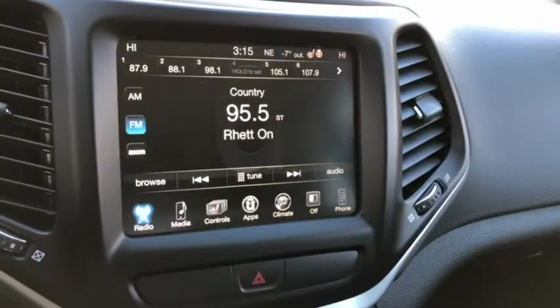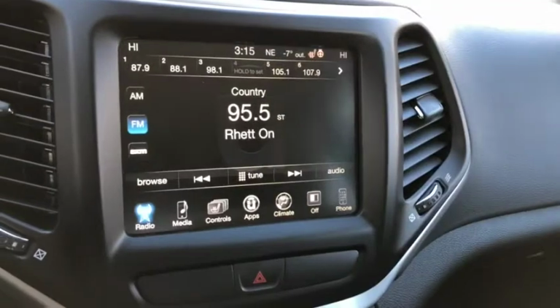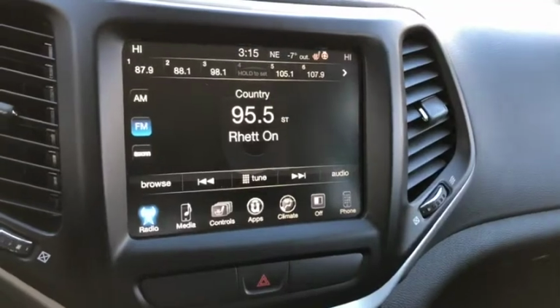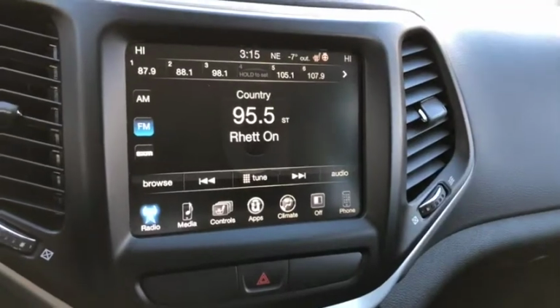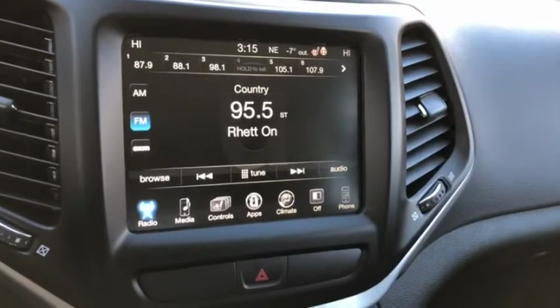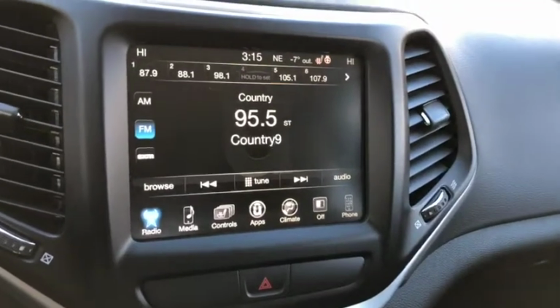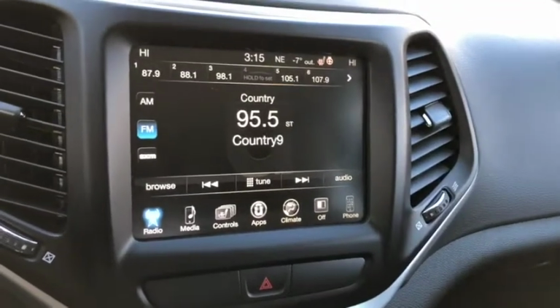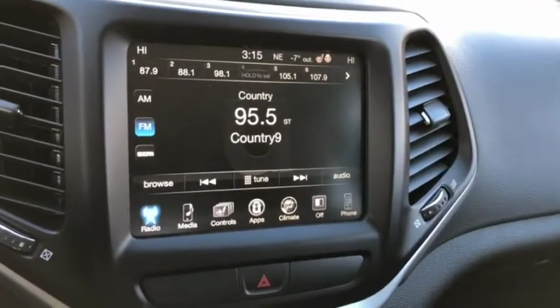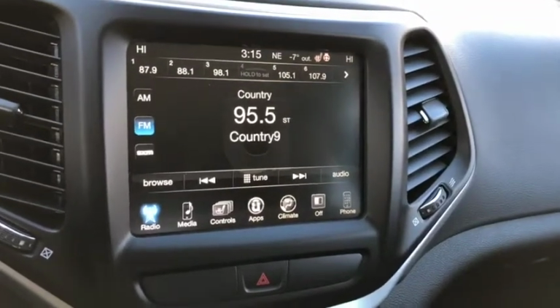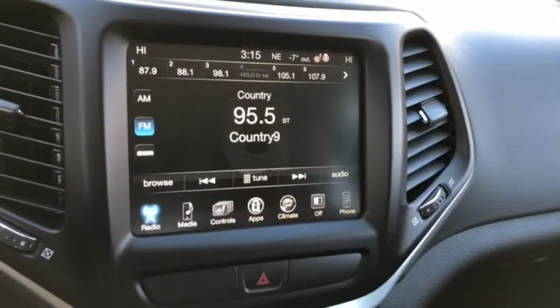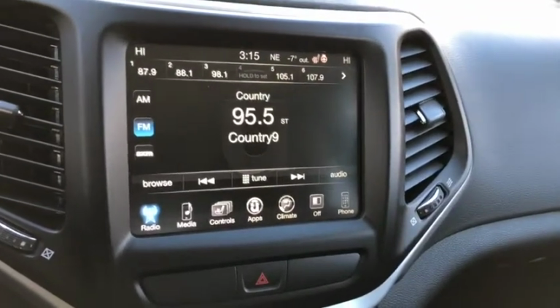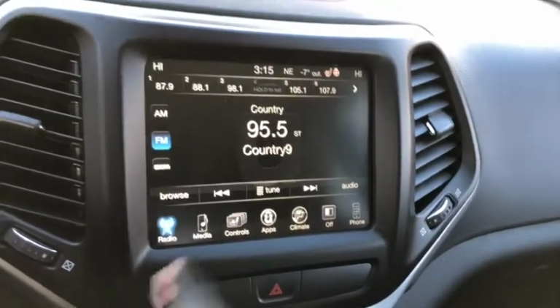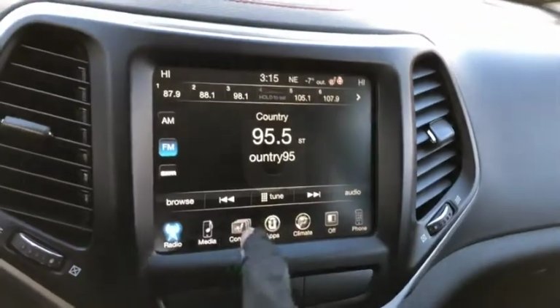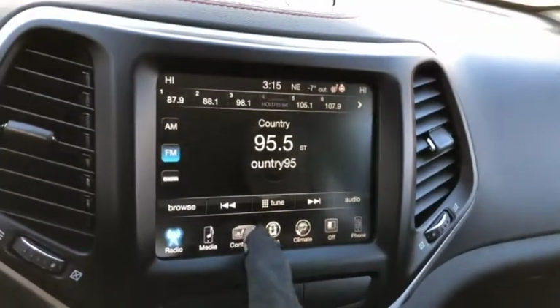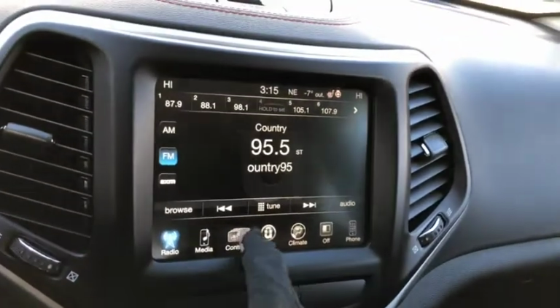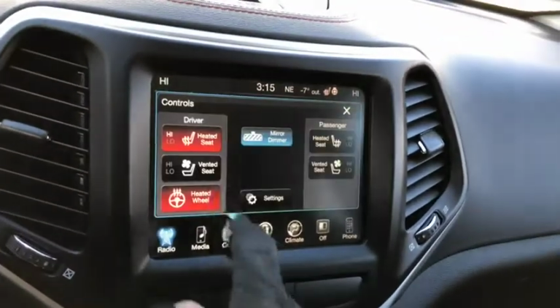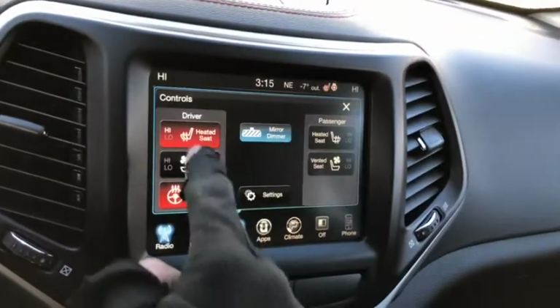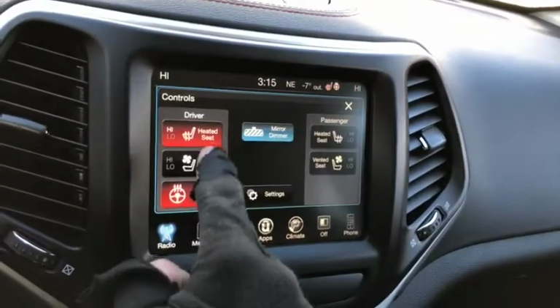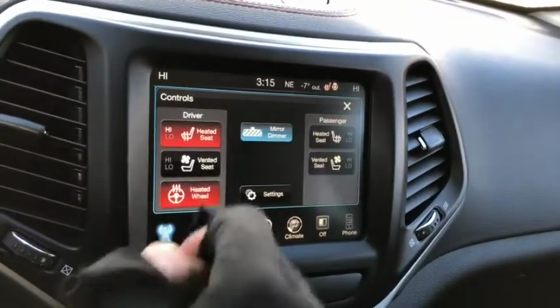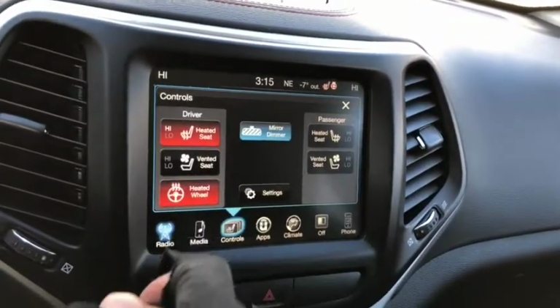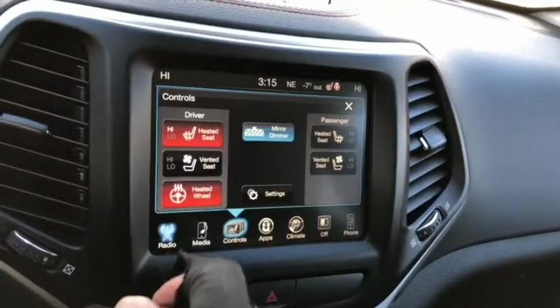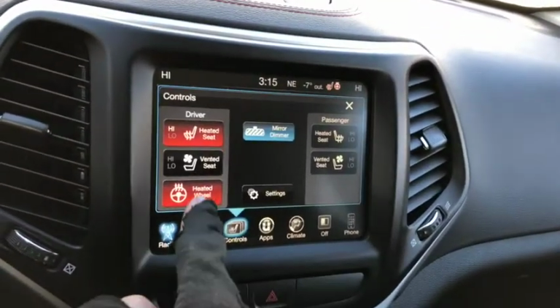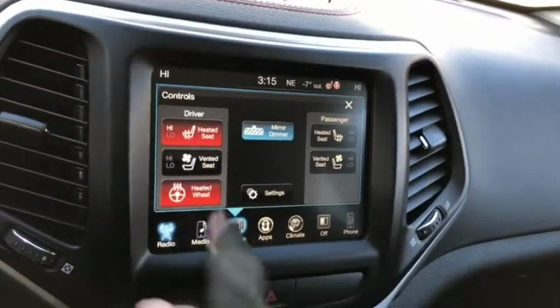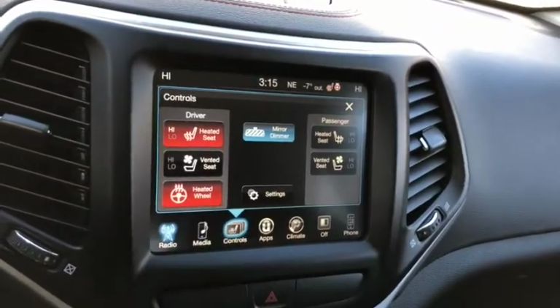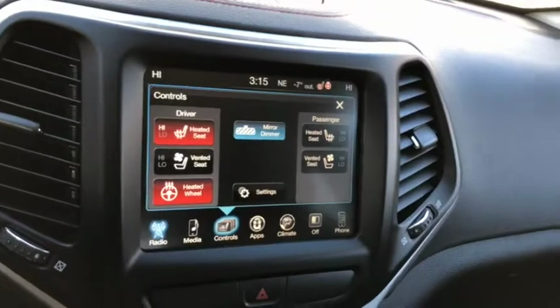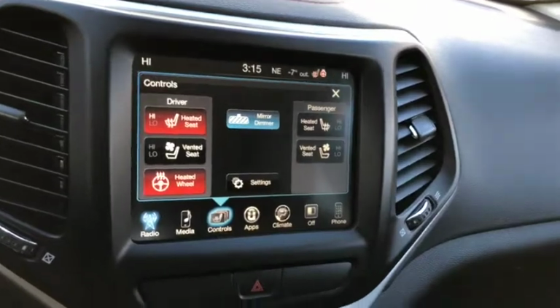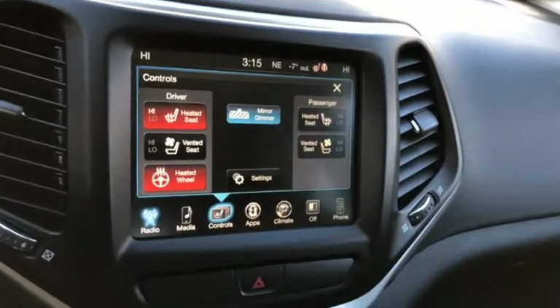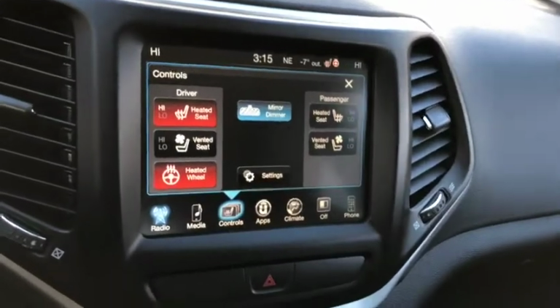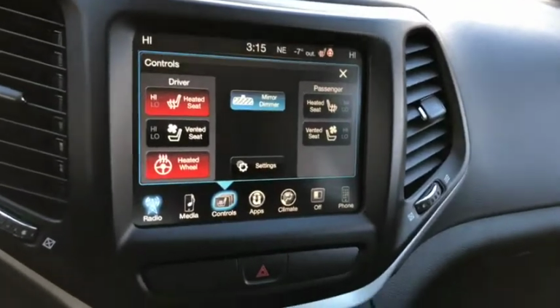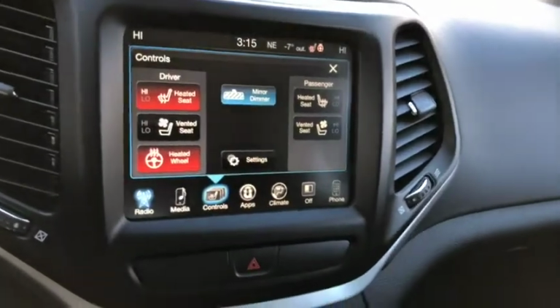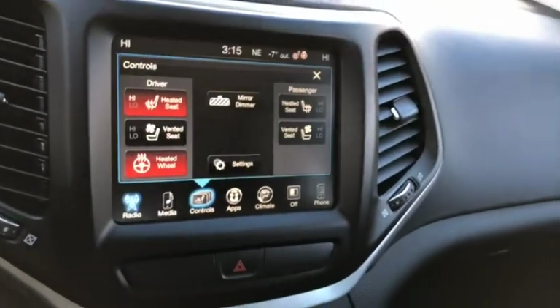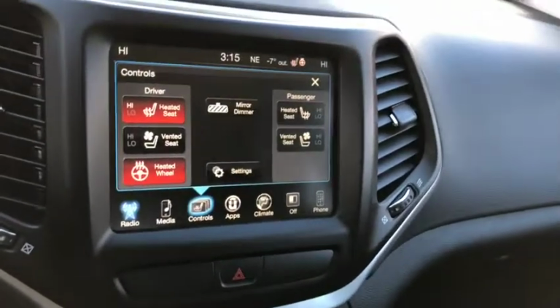The vehicle also features heated and vented seats, a heated steering wheel, and a backup camera.